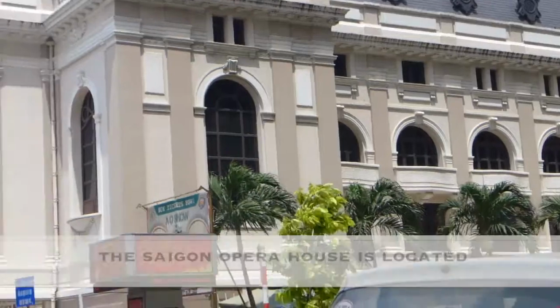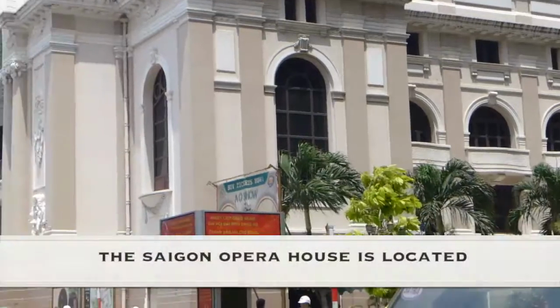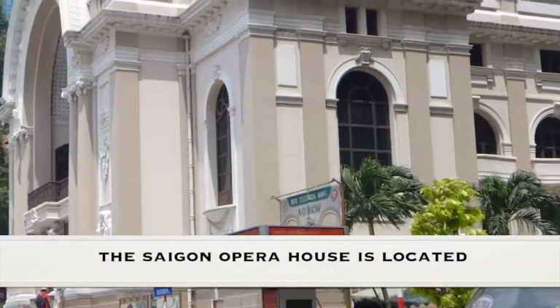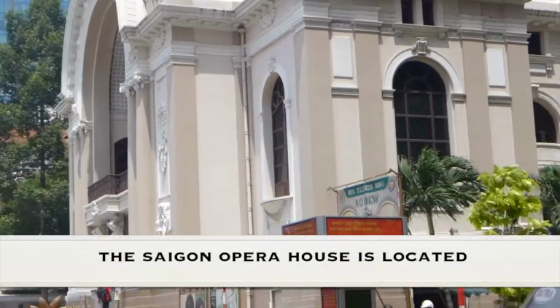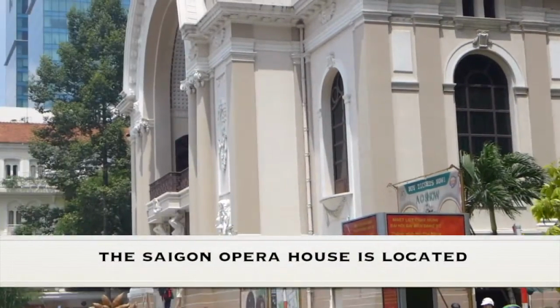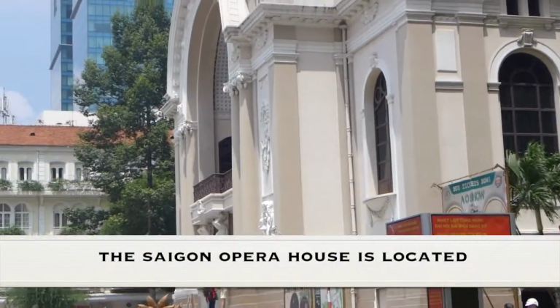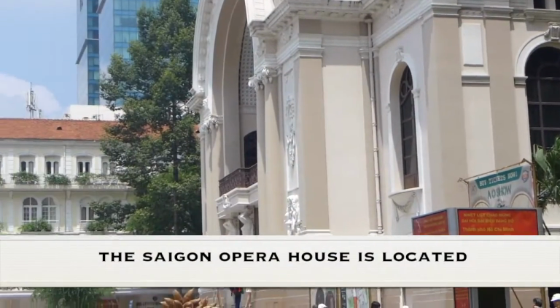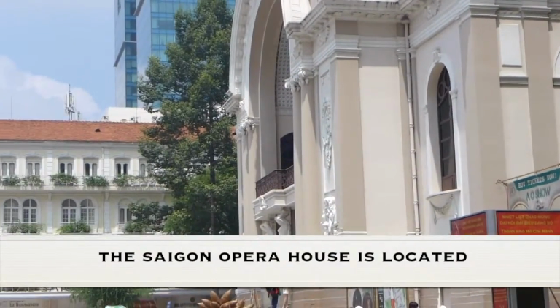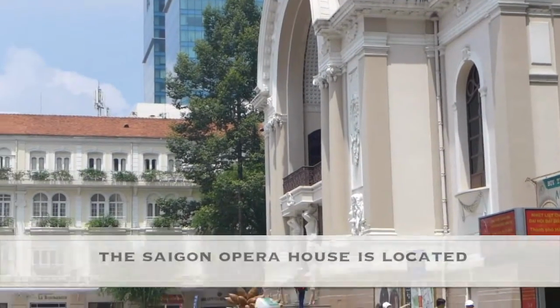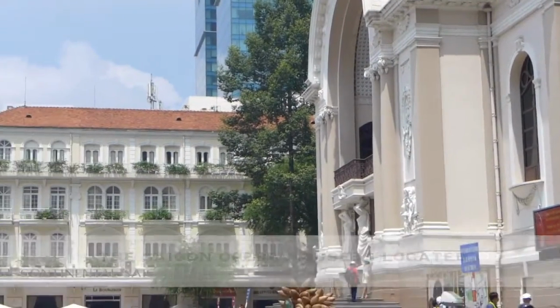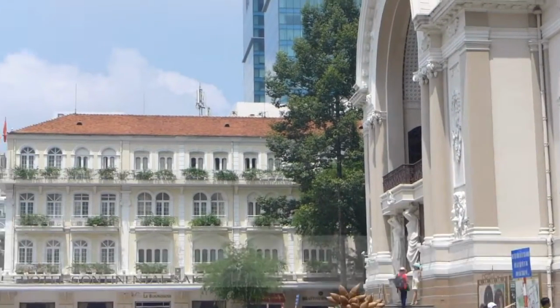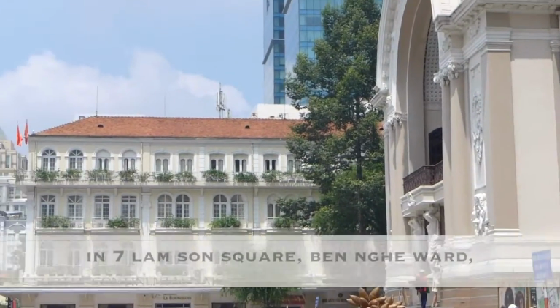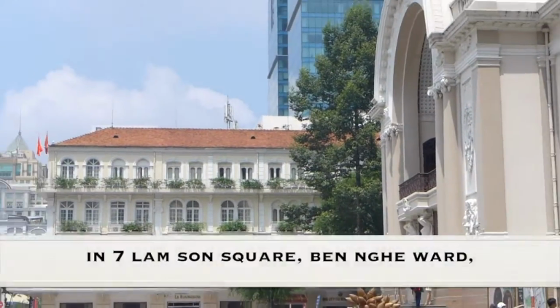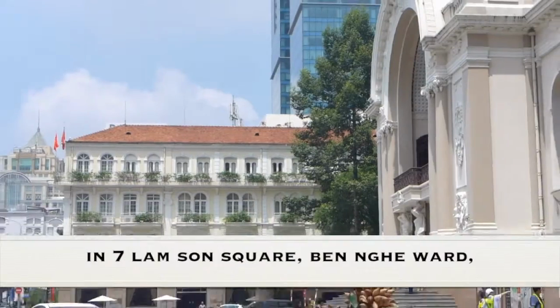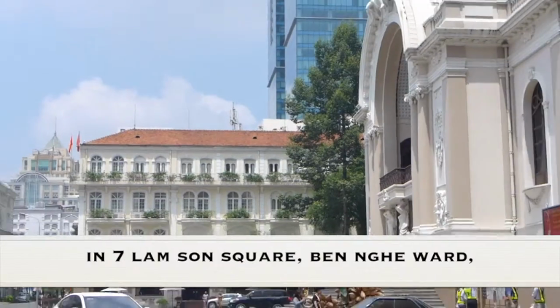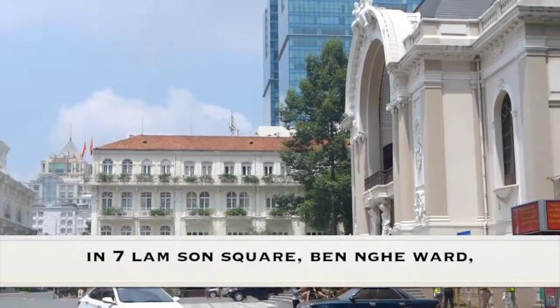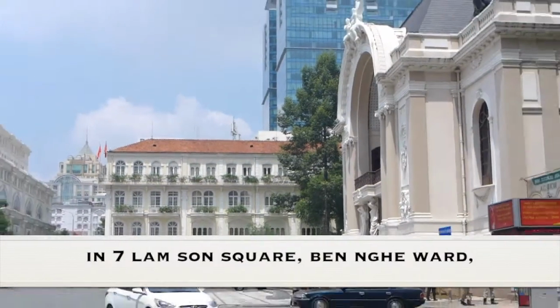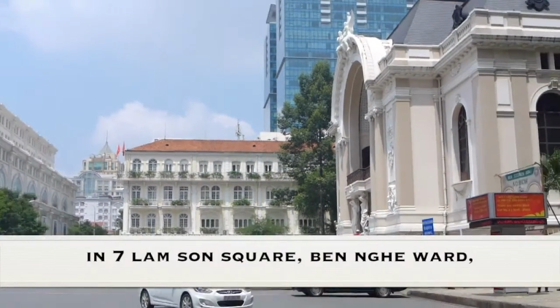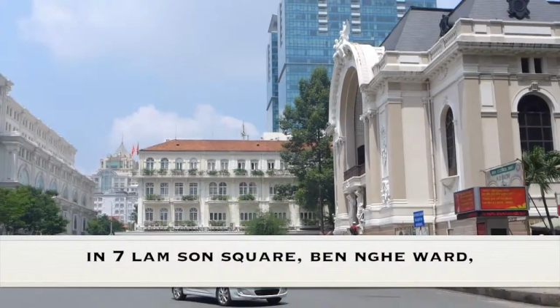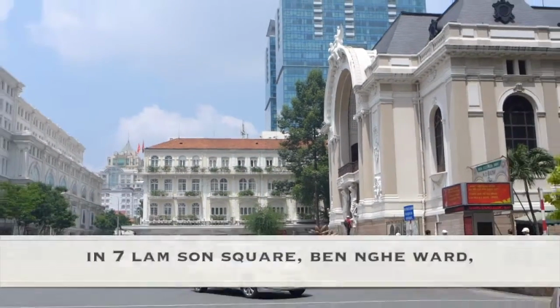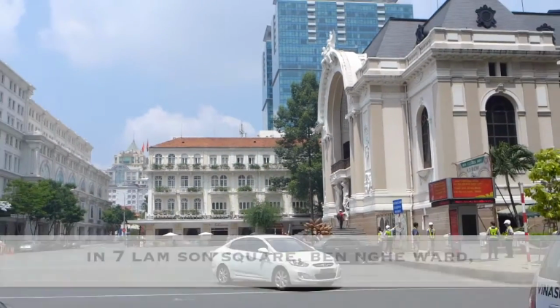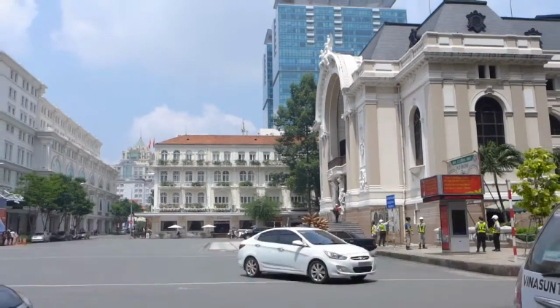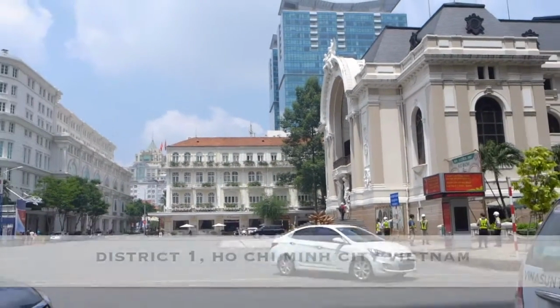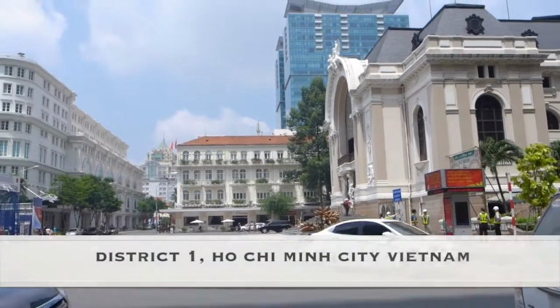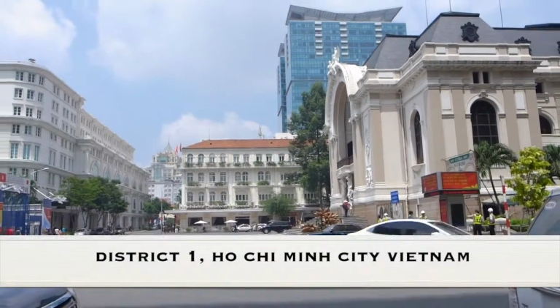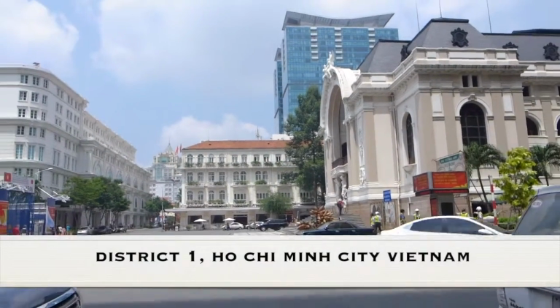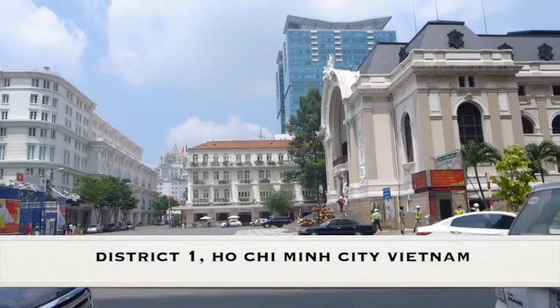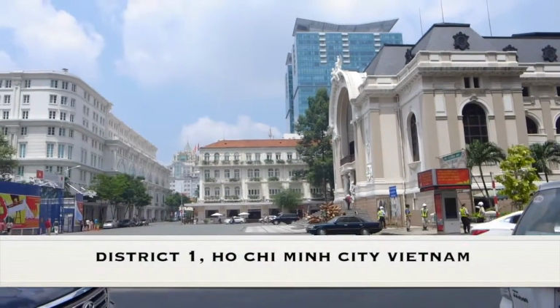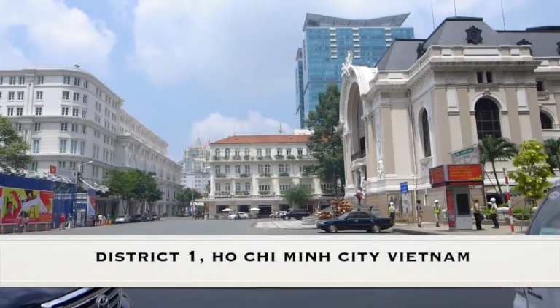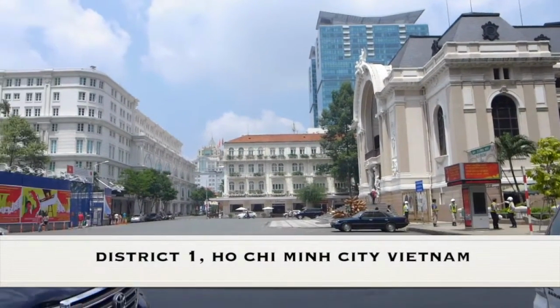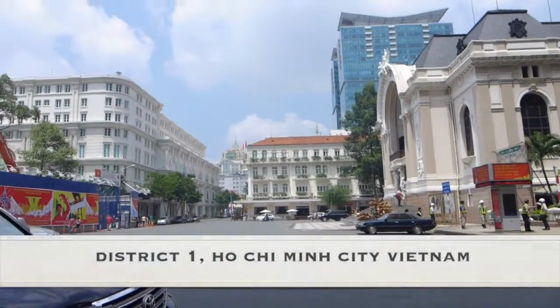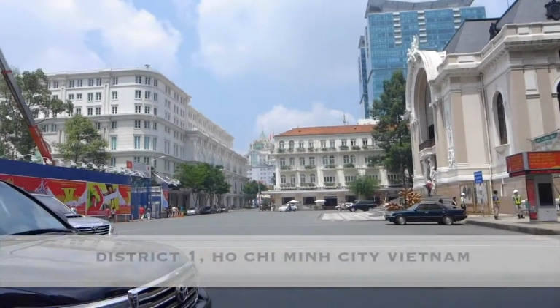The Saigon Opera House is located at 7 Lam Sơn Square, Bến Nghé Ward, District 1, Ho Chi Minh City, Vietnam.